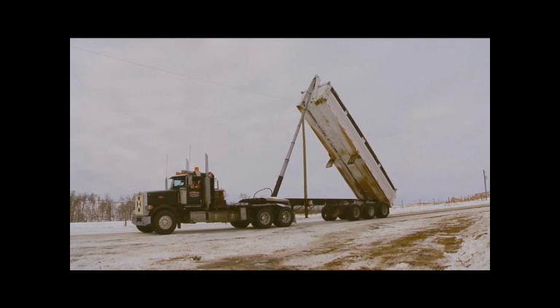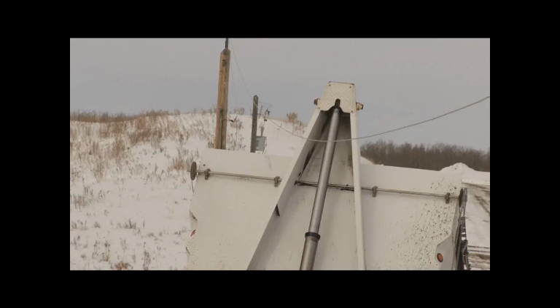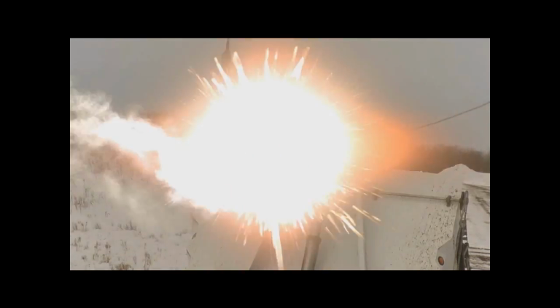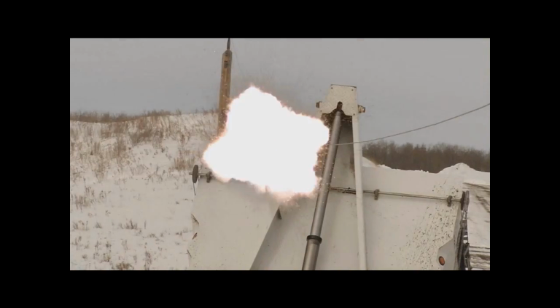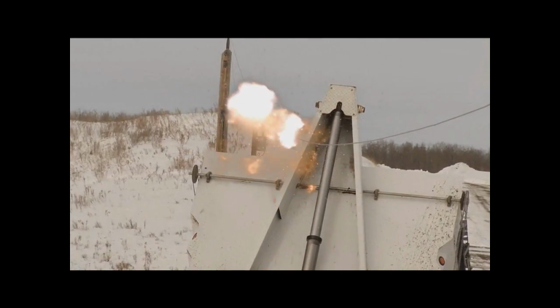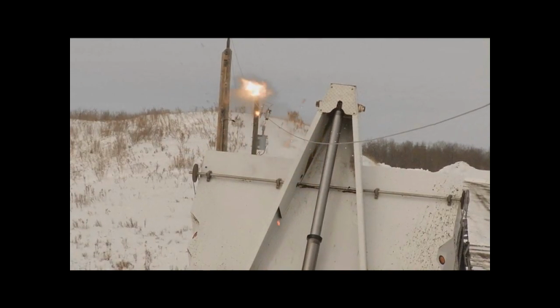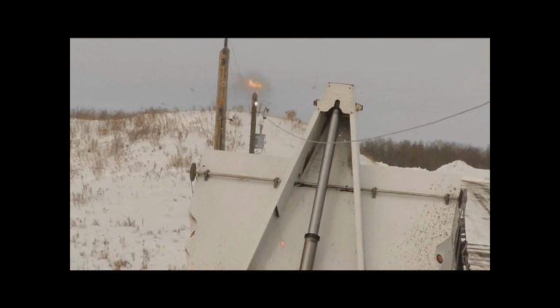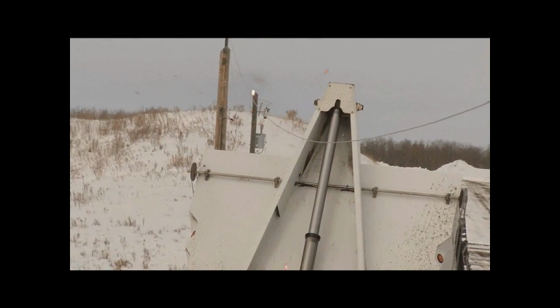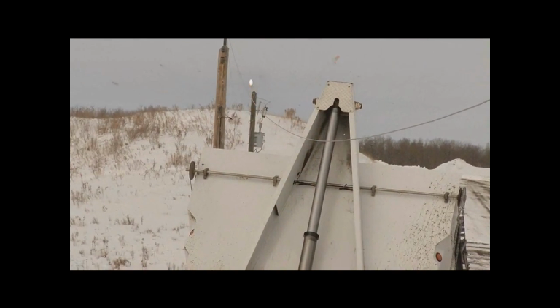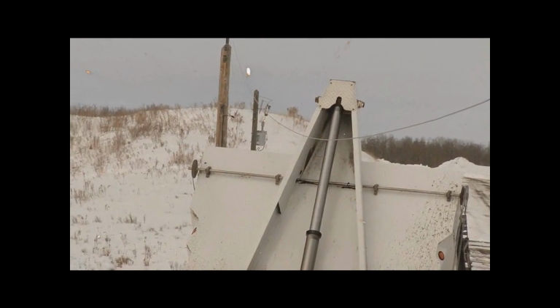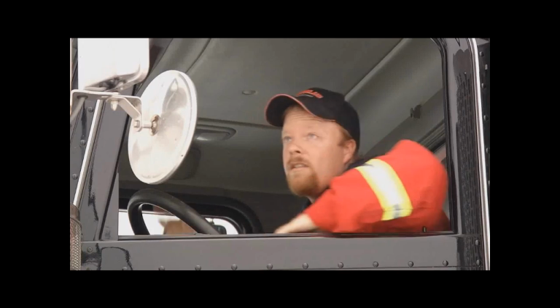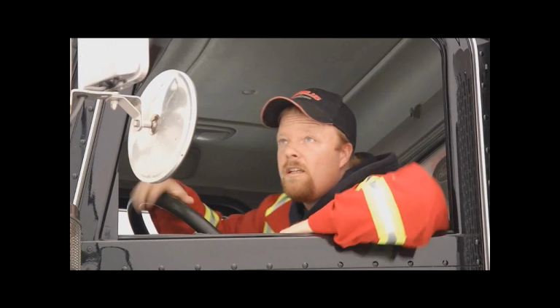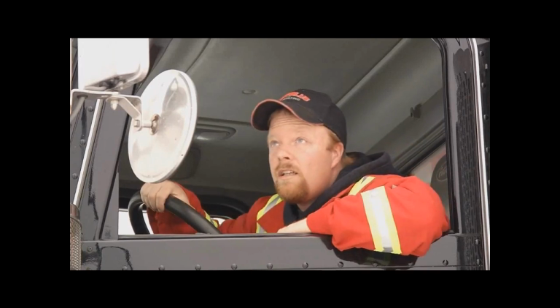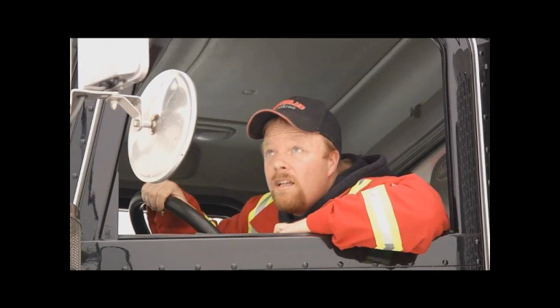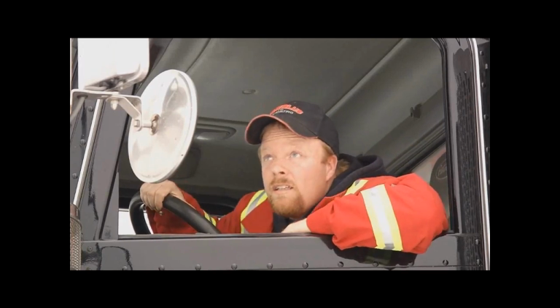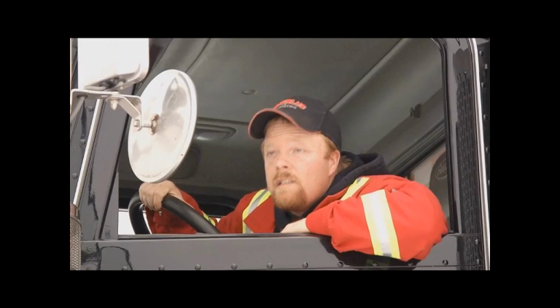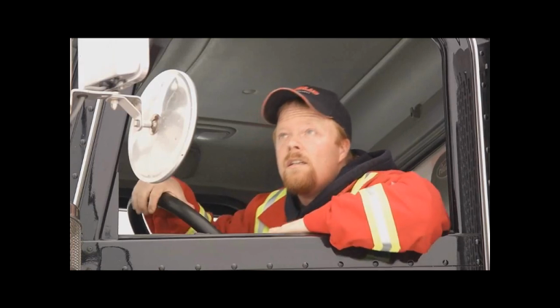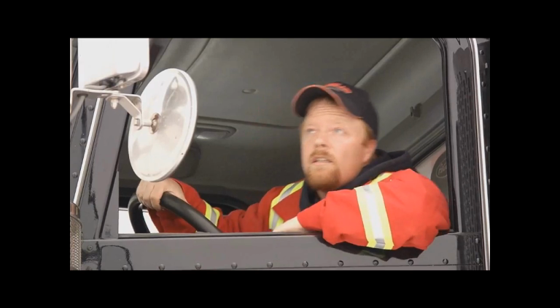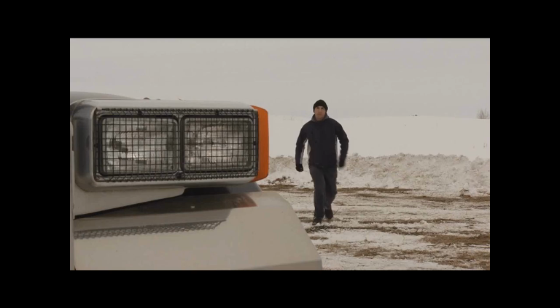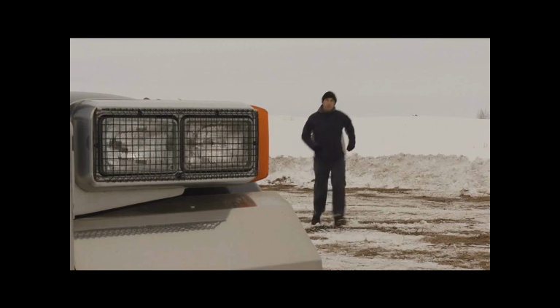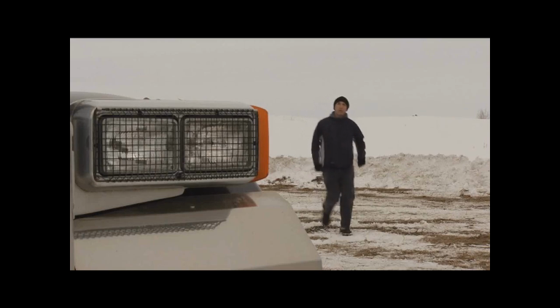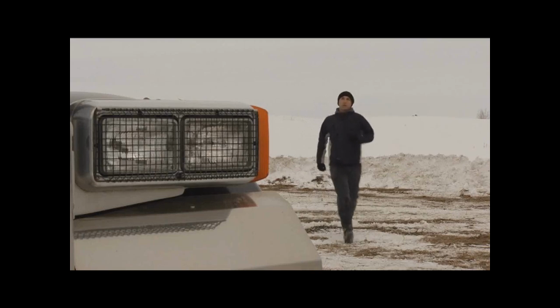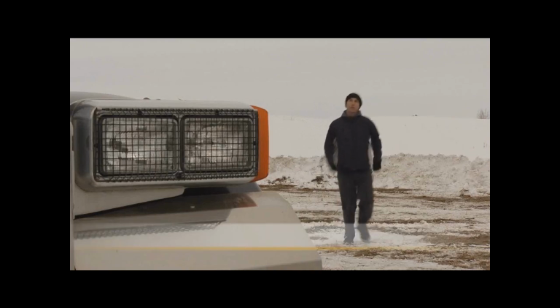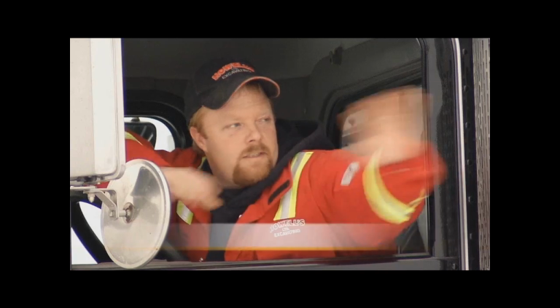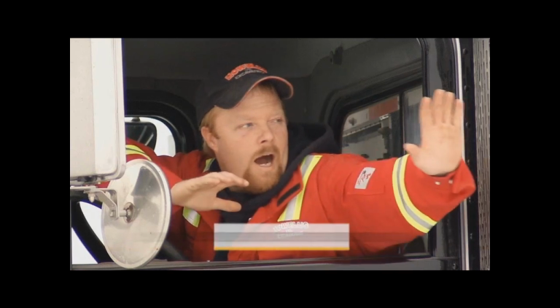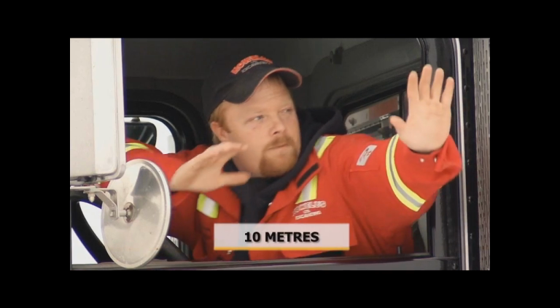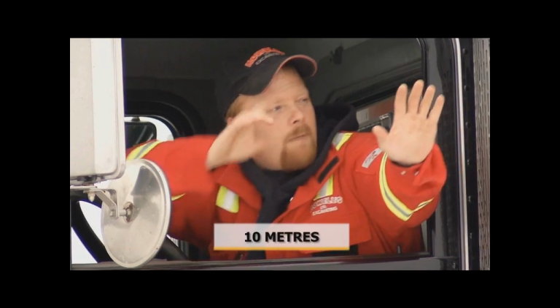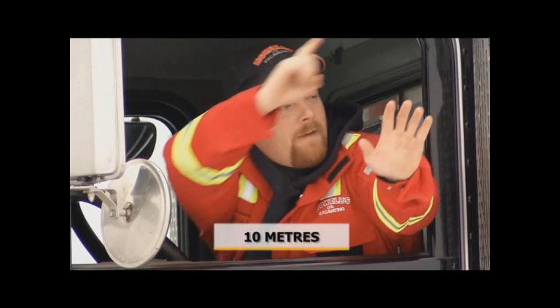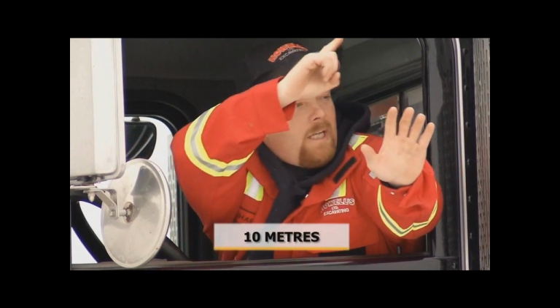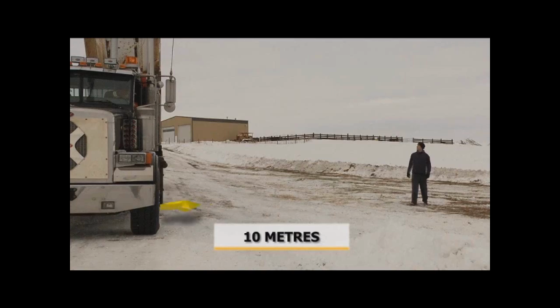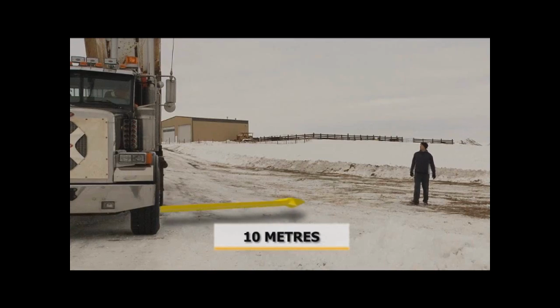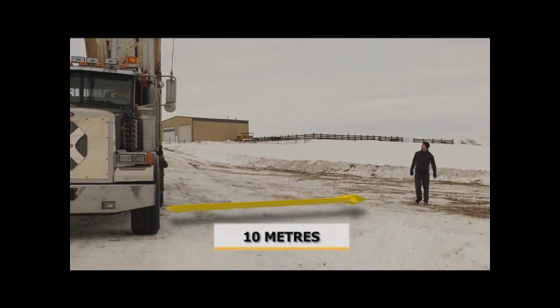If you contact a power line with your vehicle, call for help, stay where you are and keep others at least 10 meters away from the vehicle.